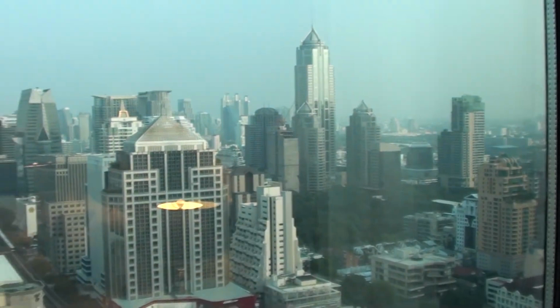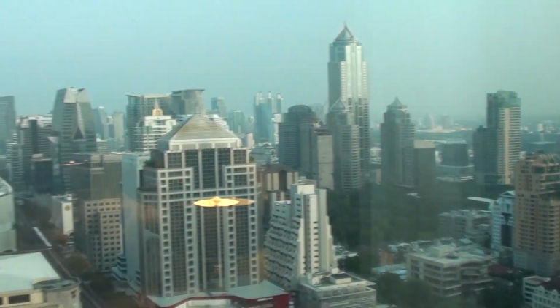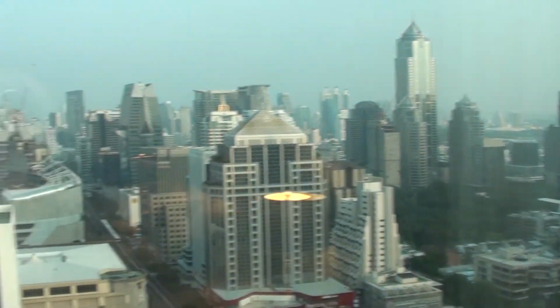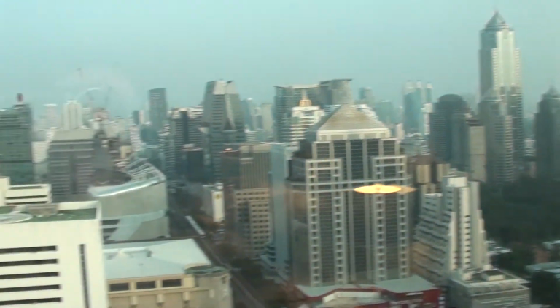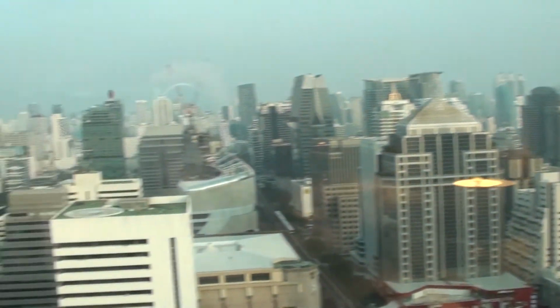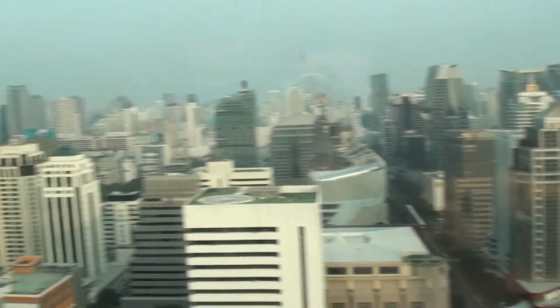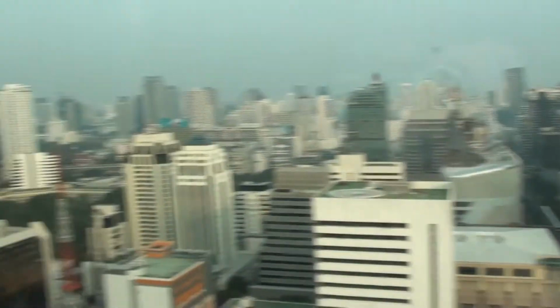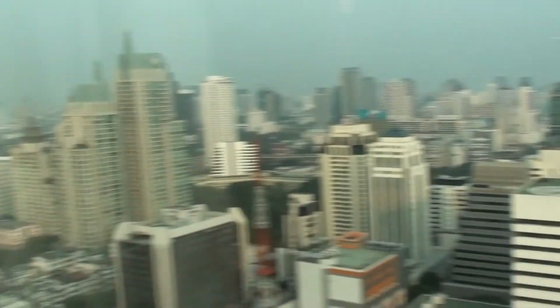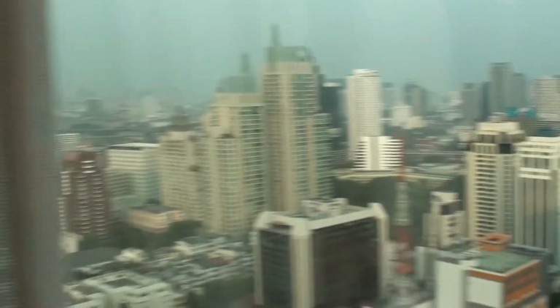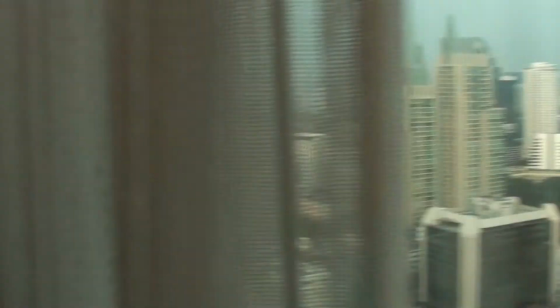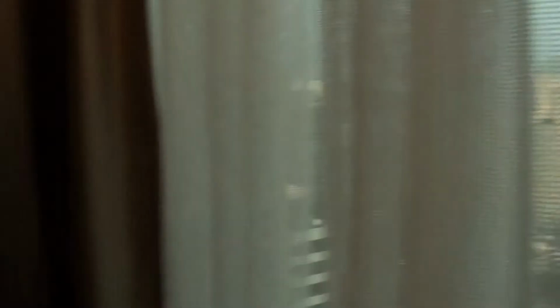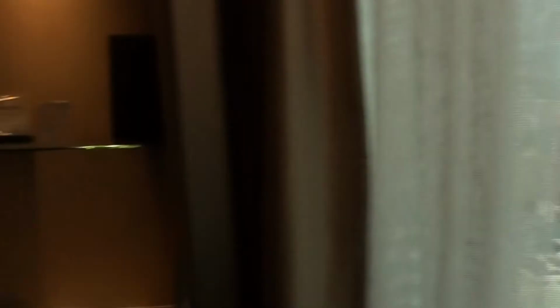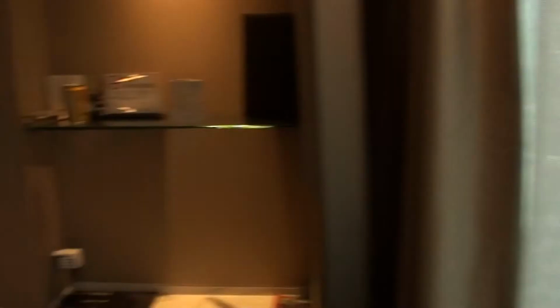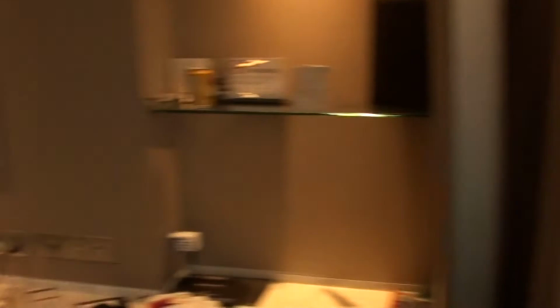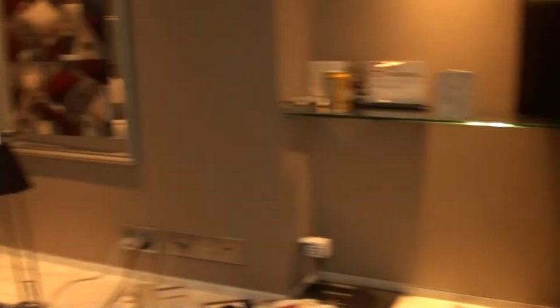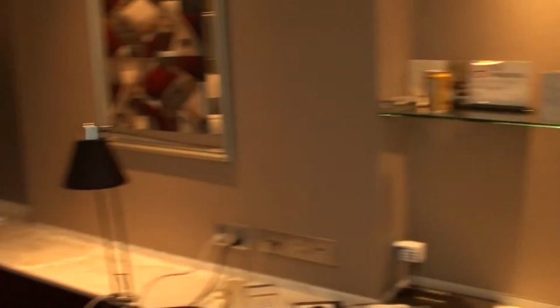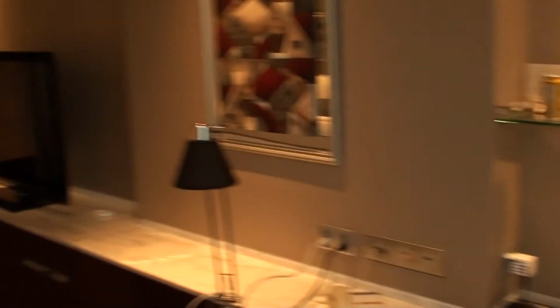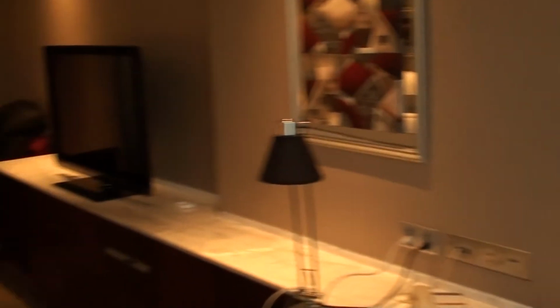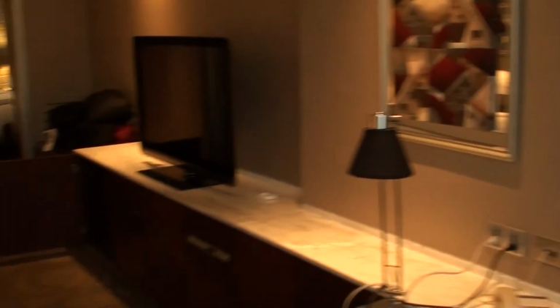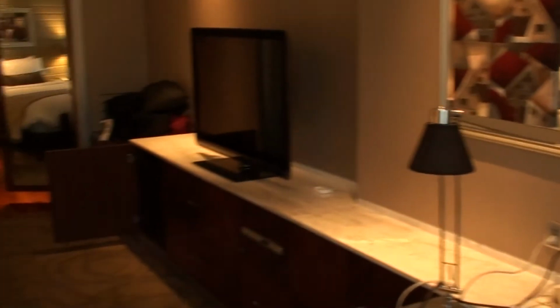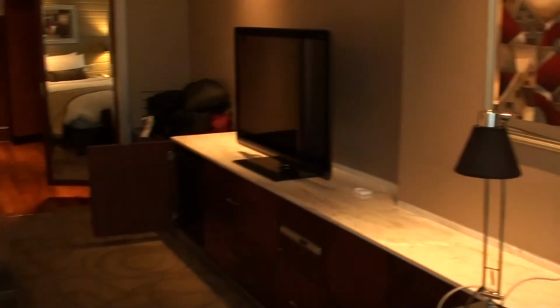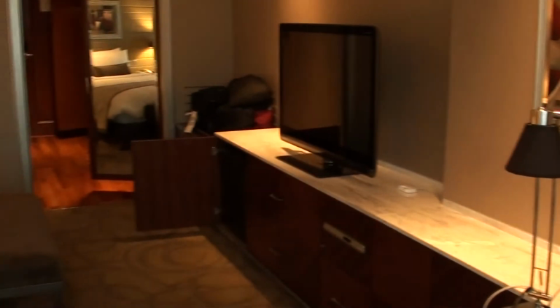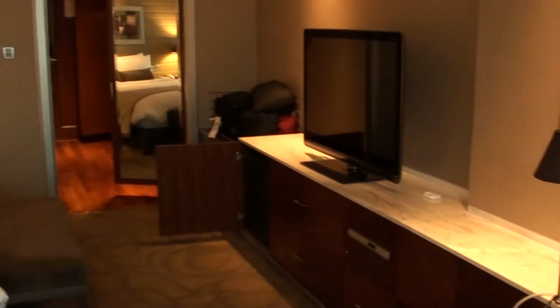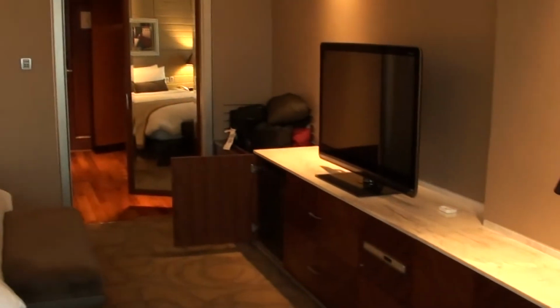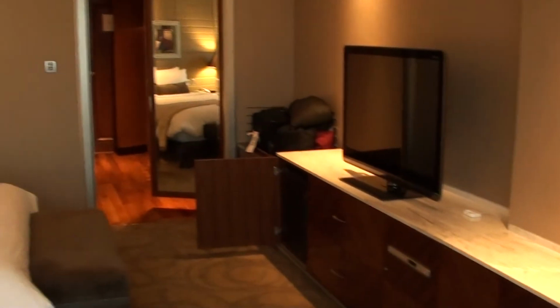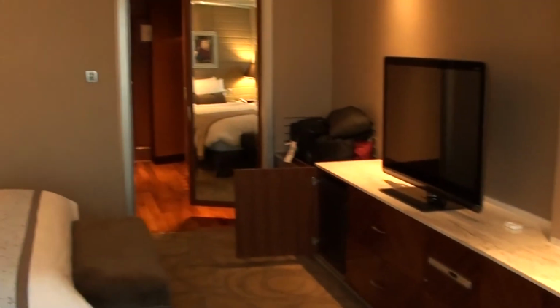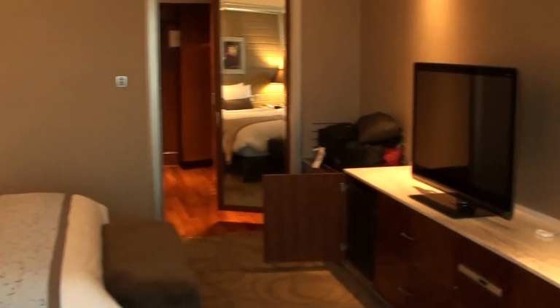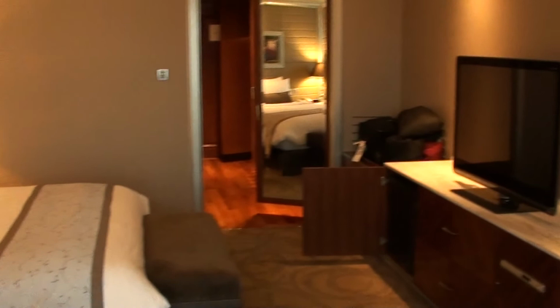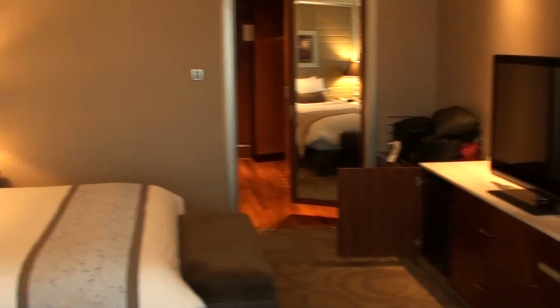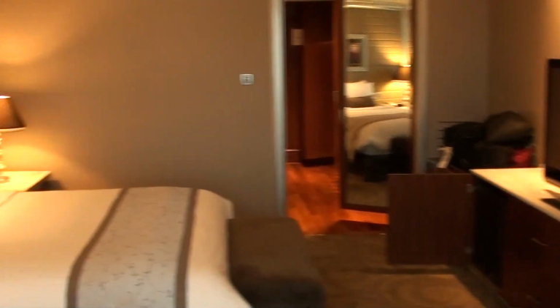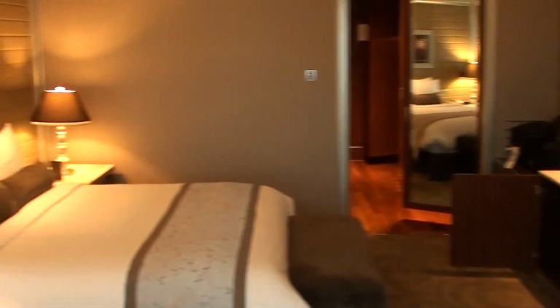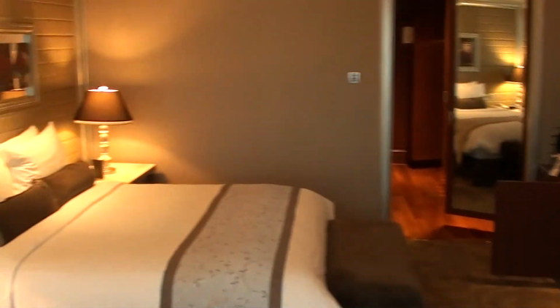But anyway, overall this is nice. This is the InterContinental Bangkok, King Room 3418.